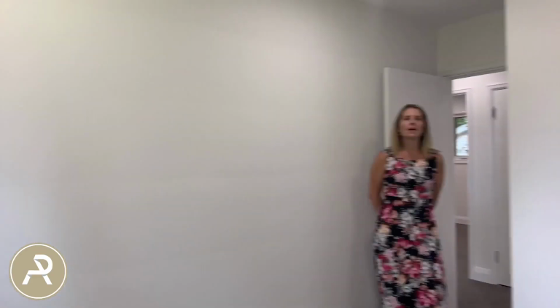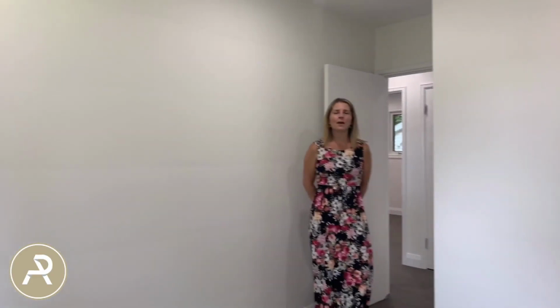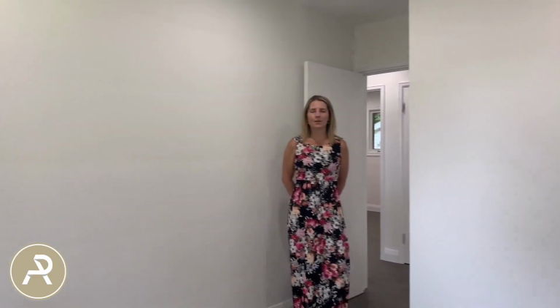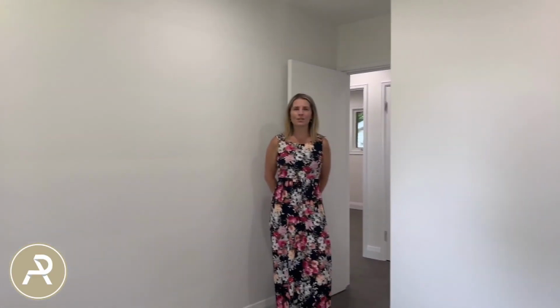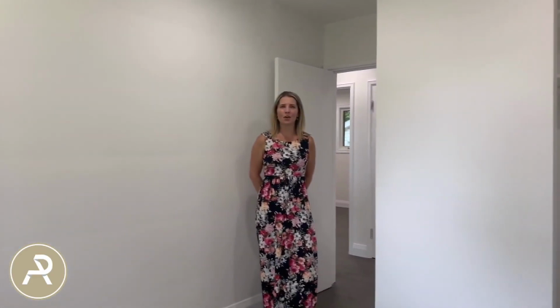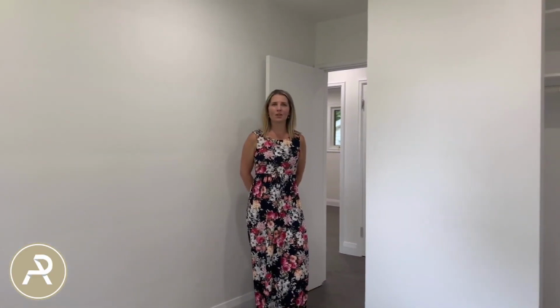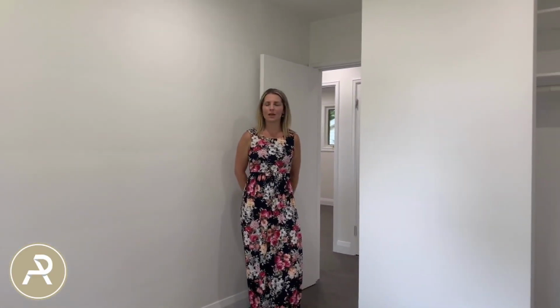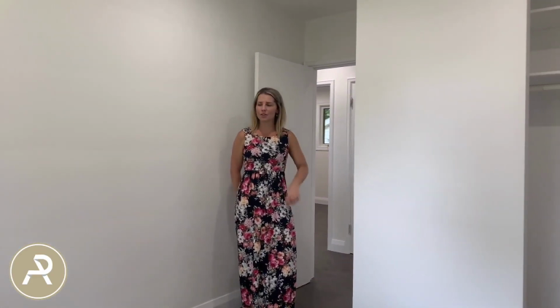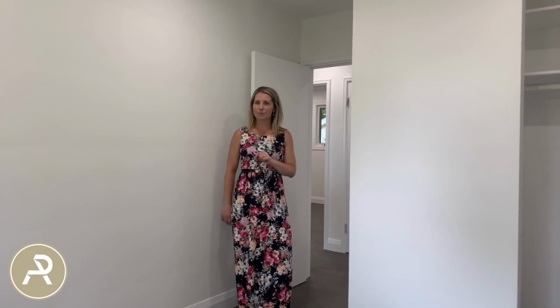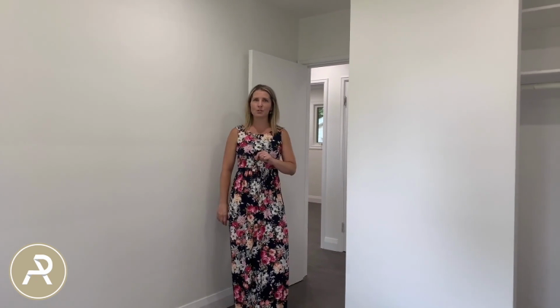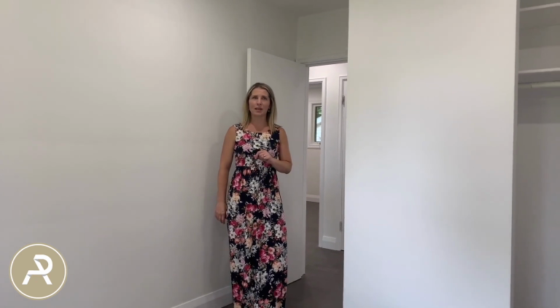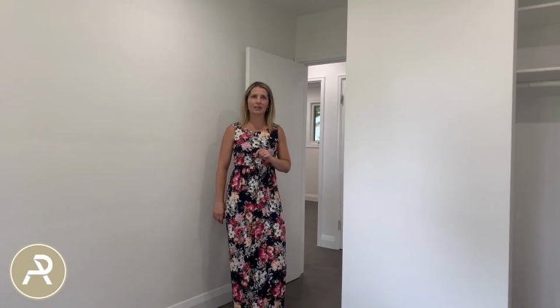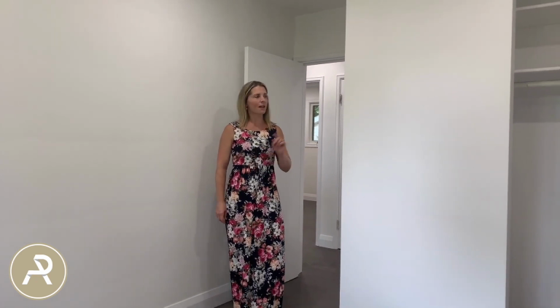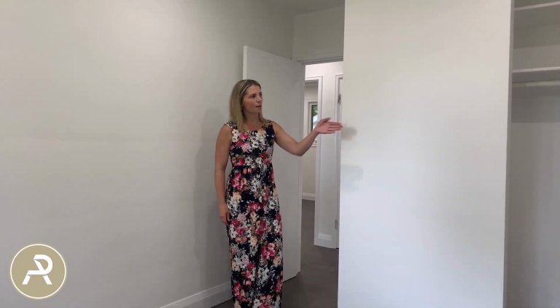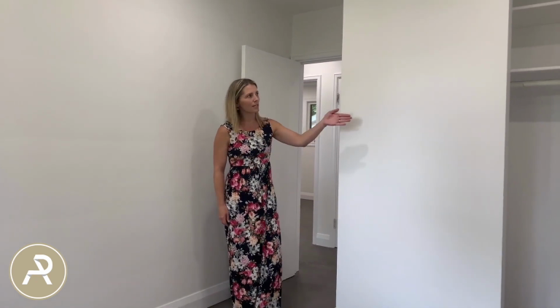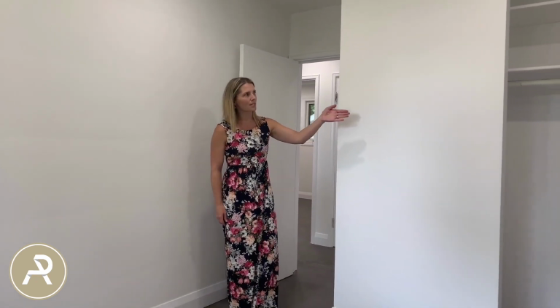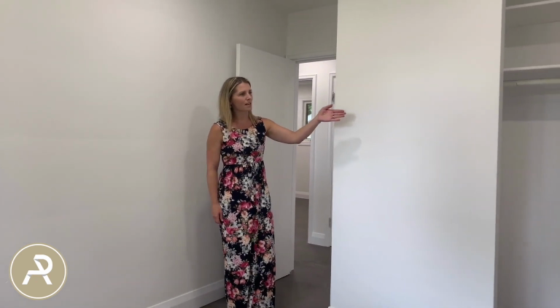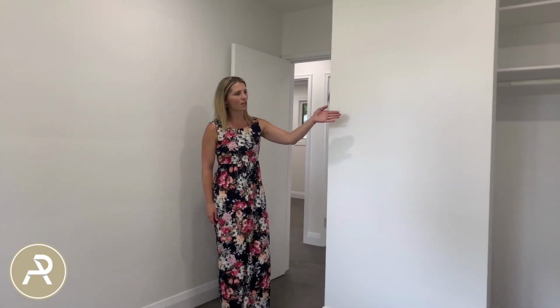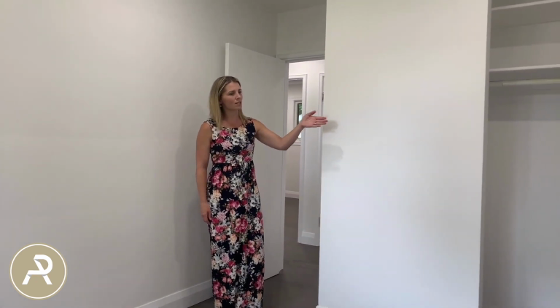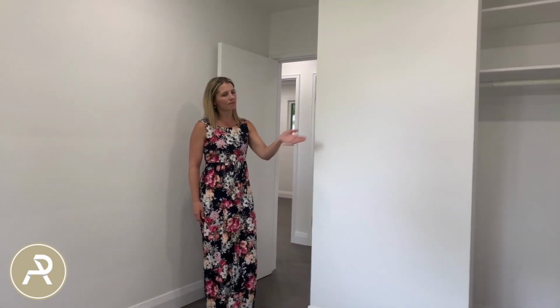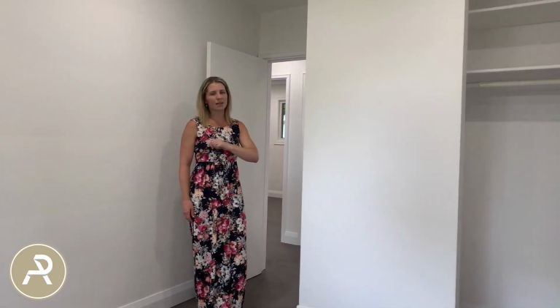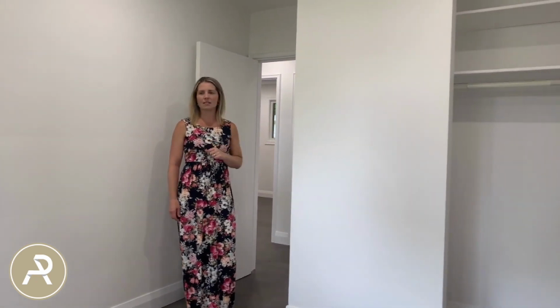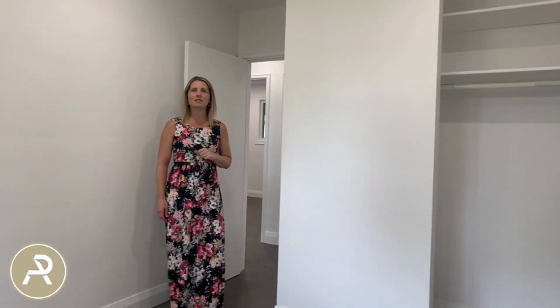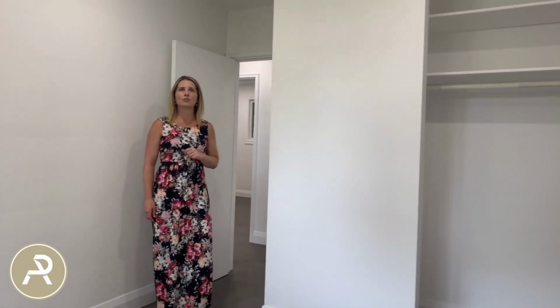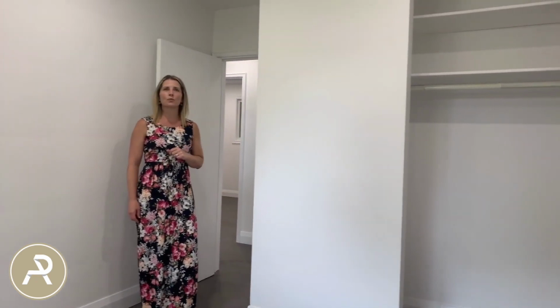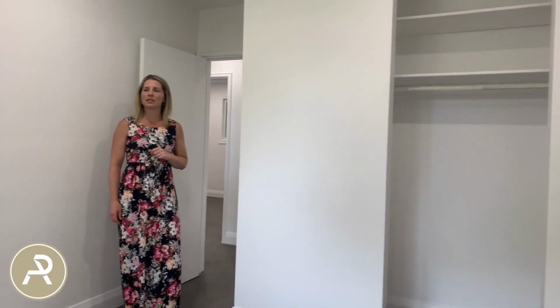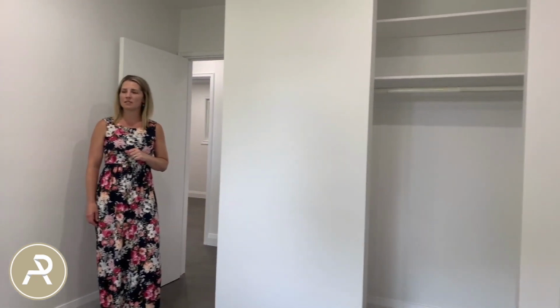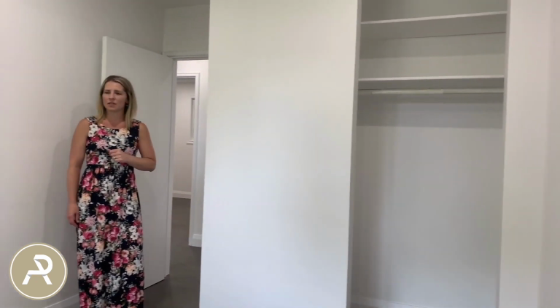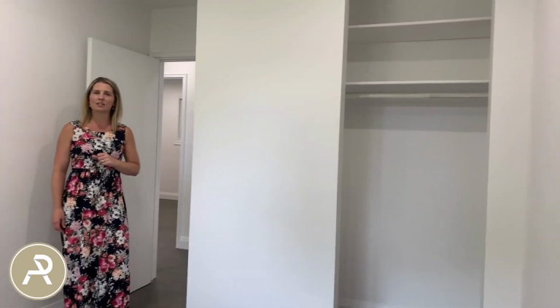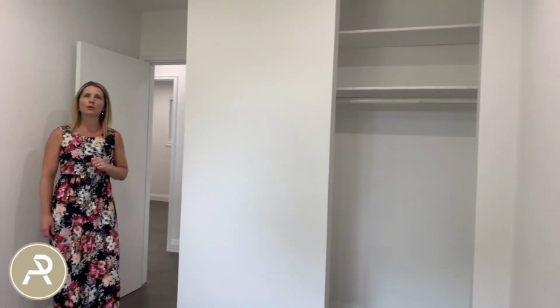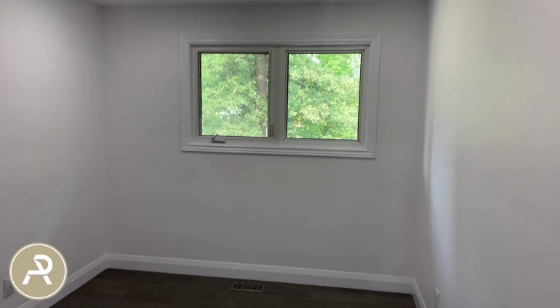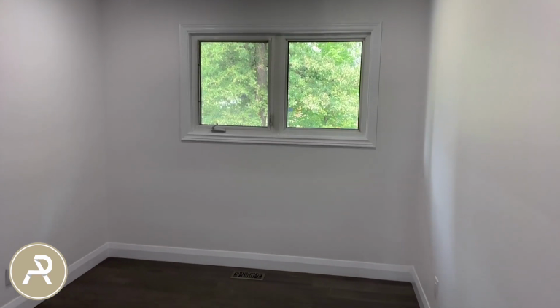Back across the hall we have the third bedroom, with a pretty decent-sized closet. It's a nice room that could easily fit a double or queen bed.